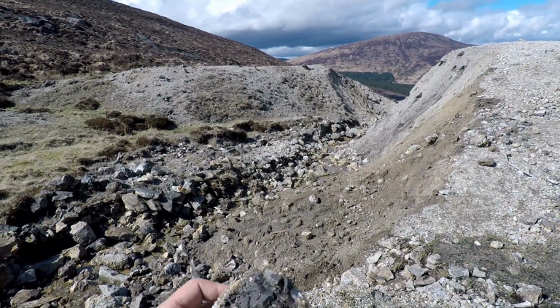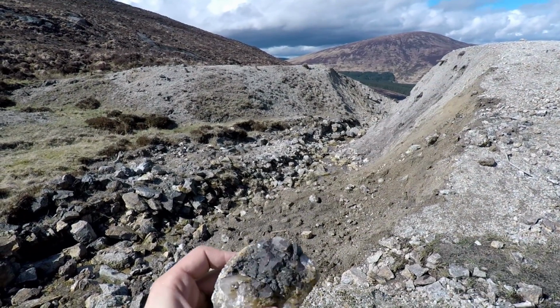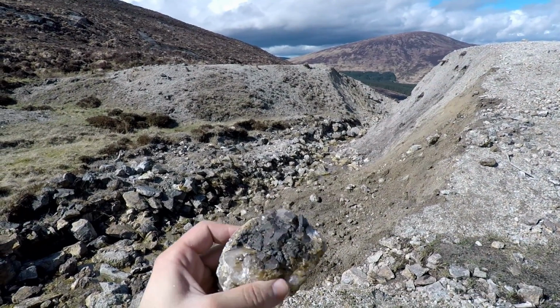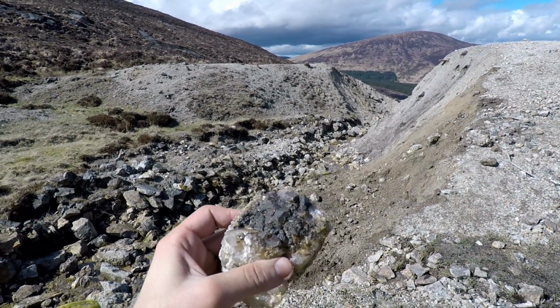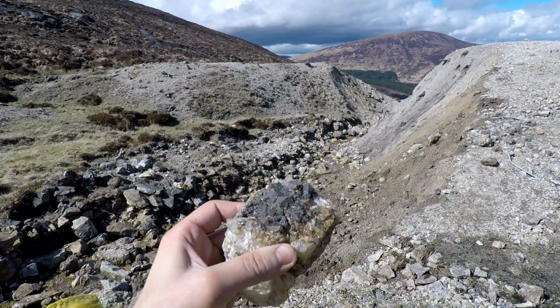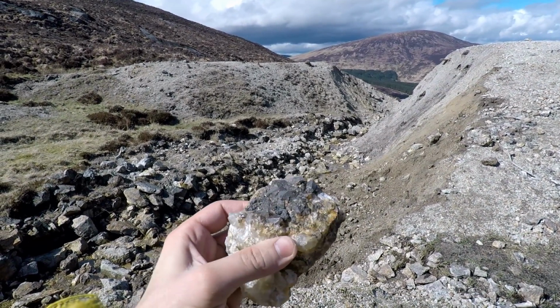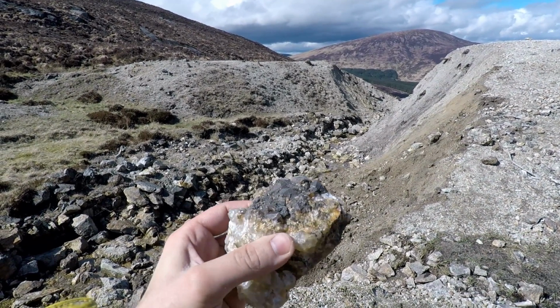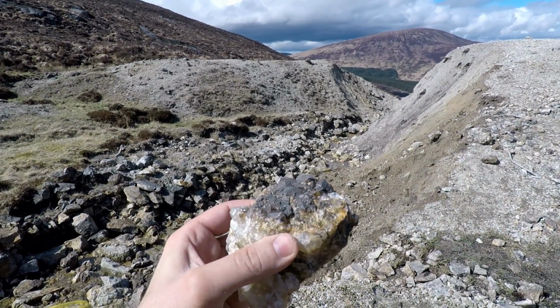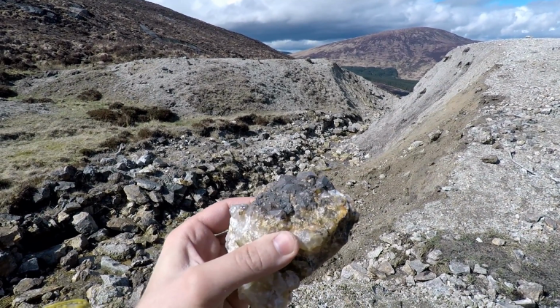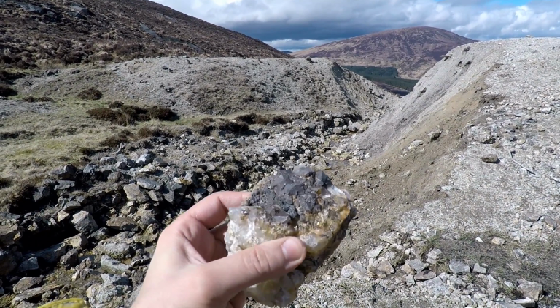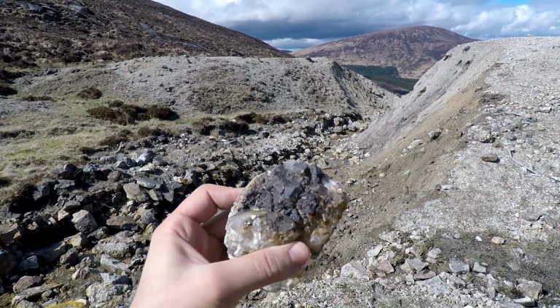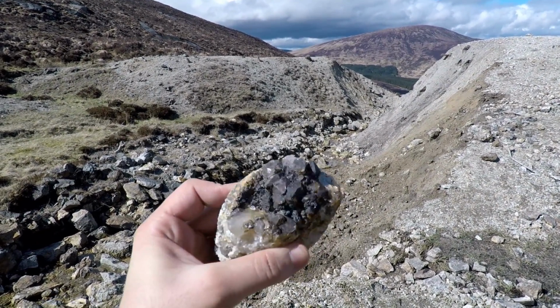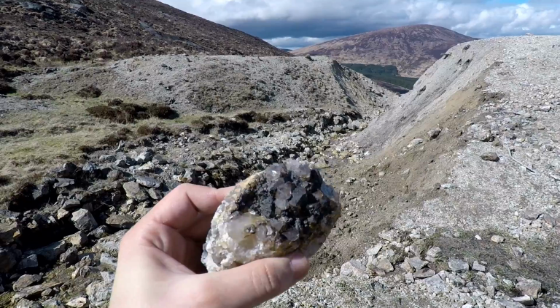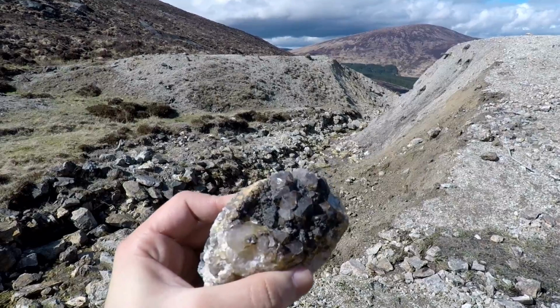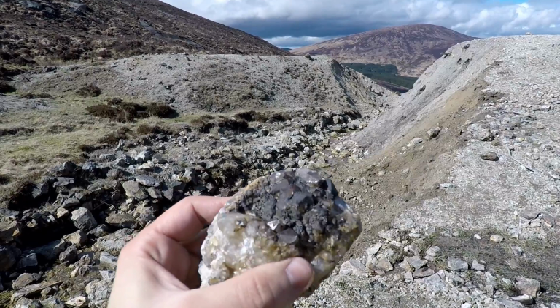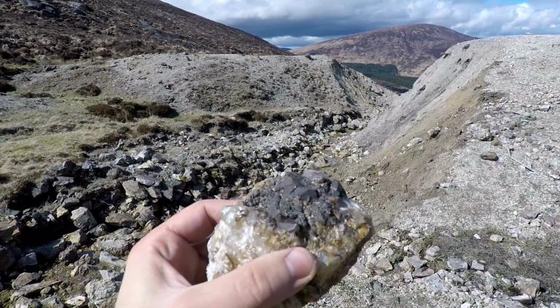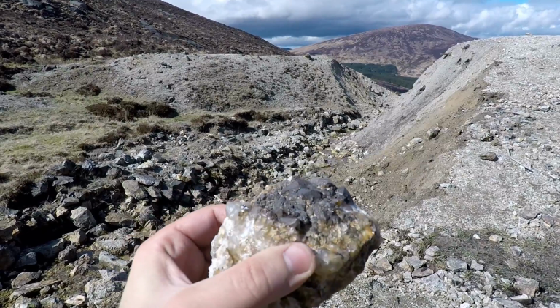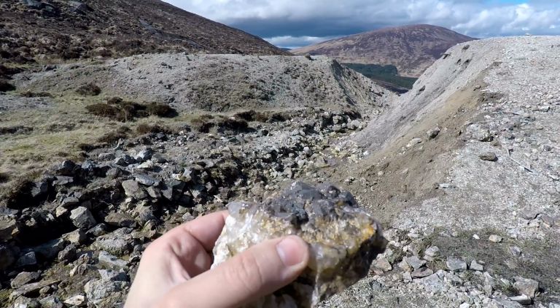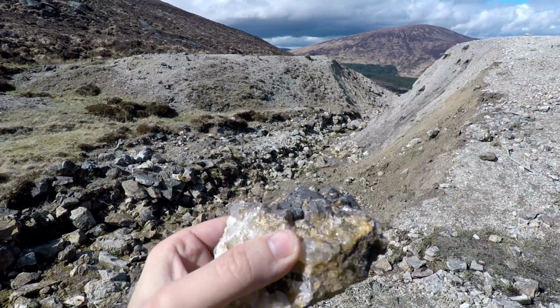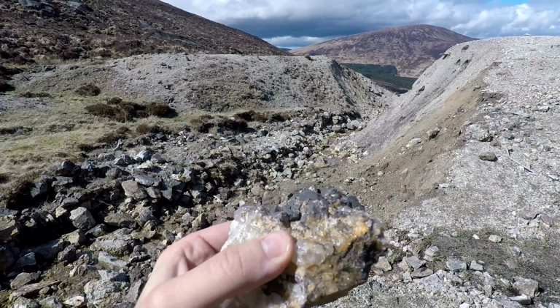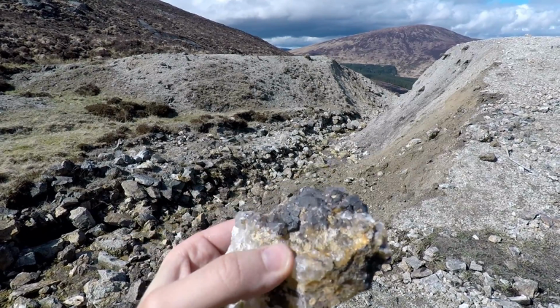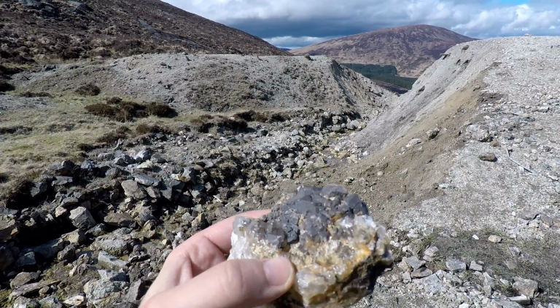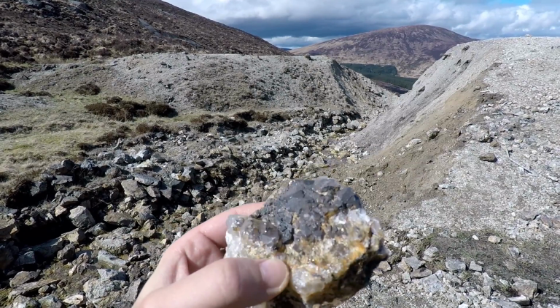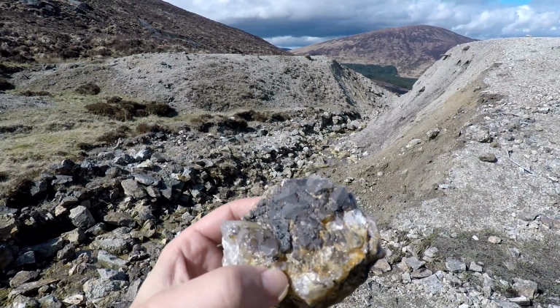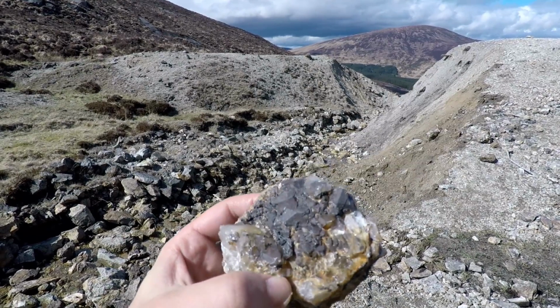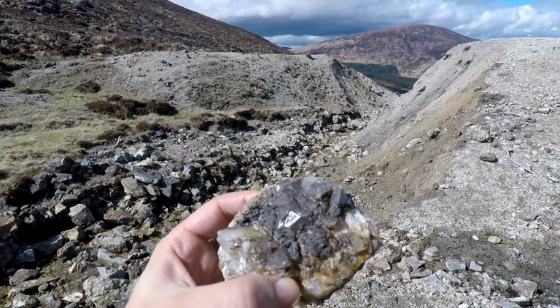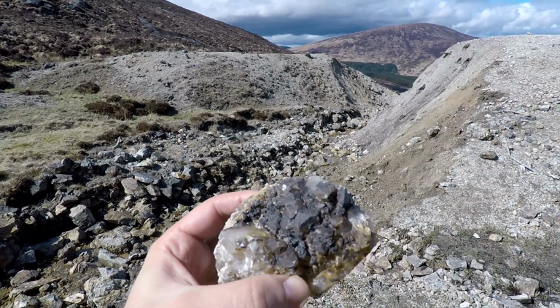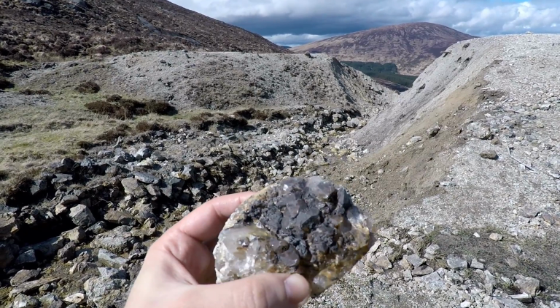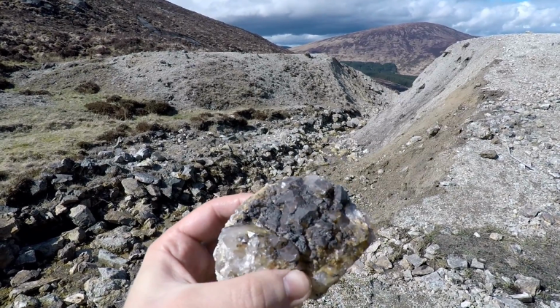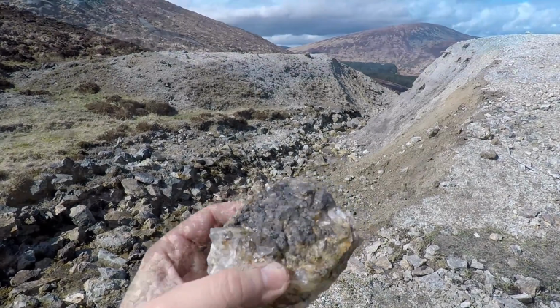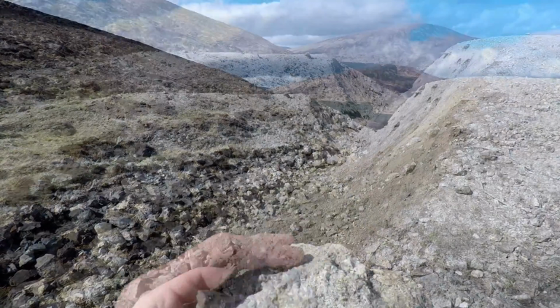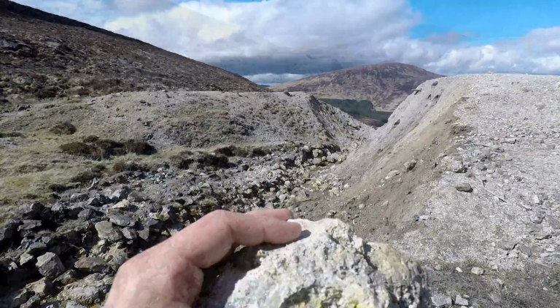Here's a quartz druze, and unlike the other tailings, this one is completely covered in iron and manganese oxides.